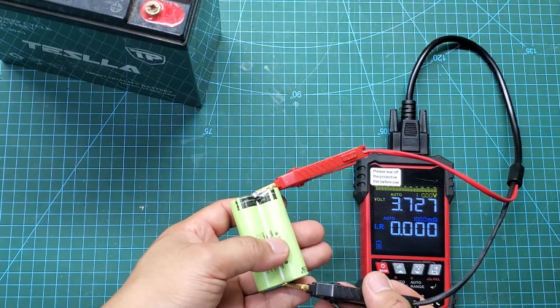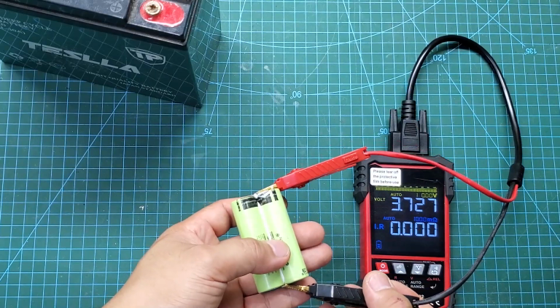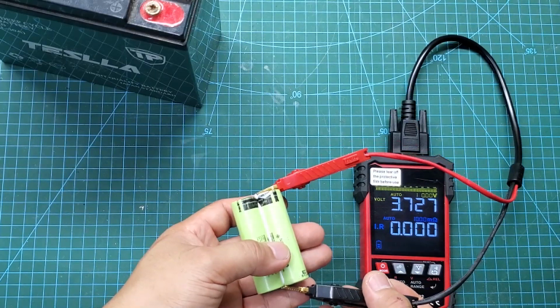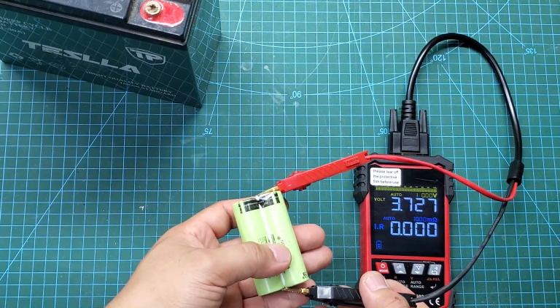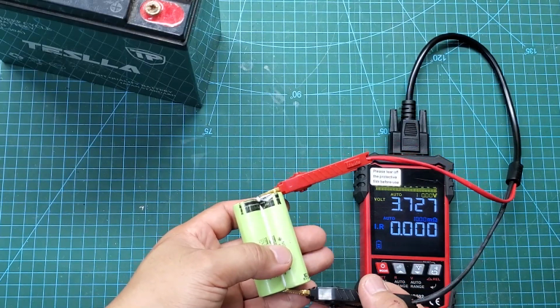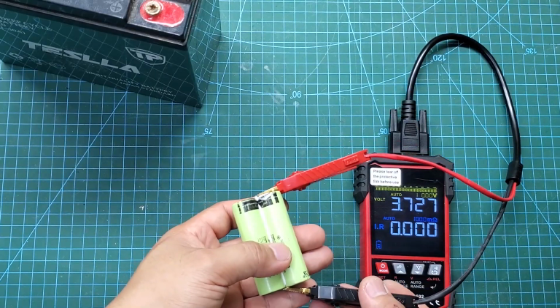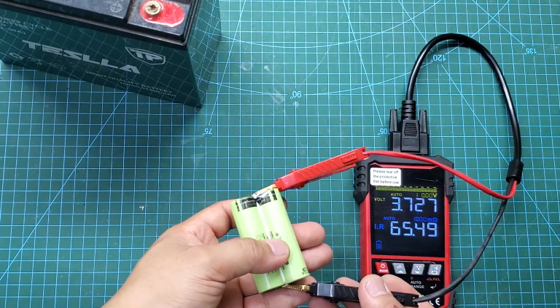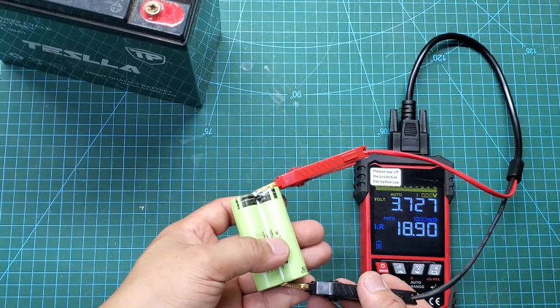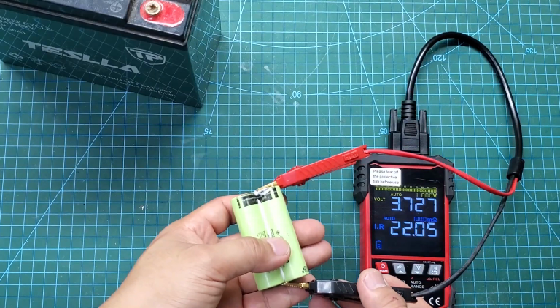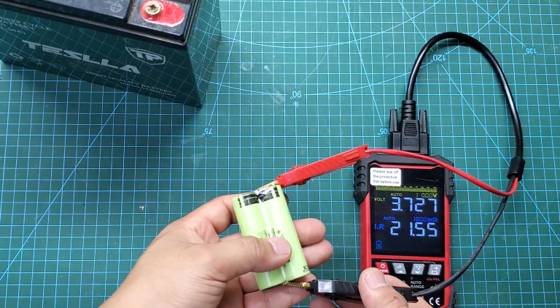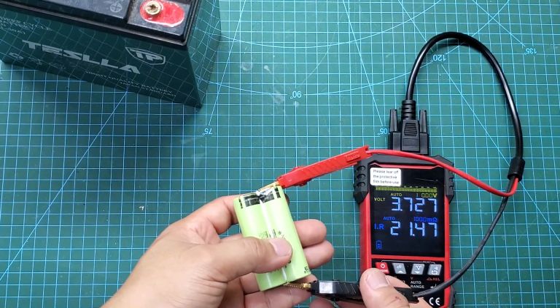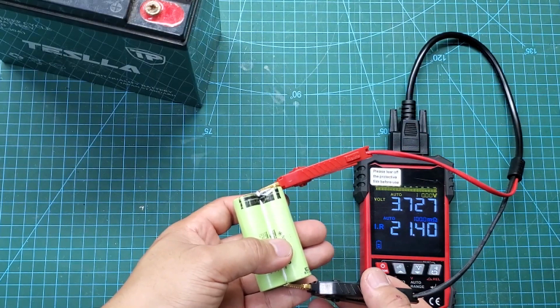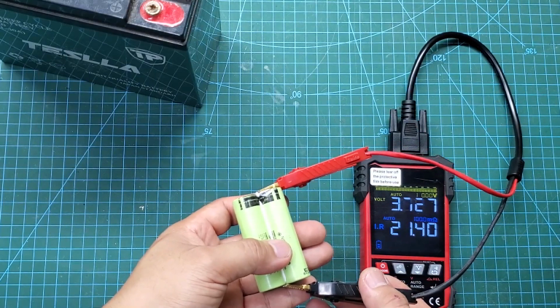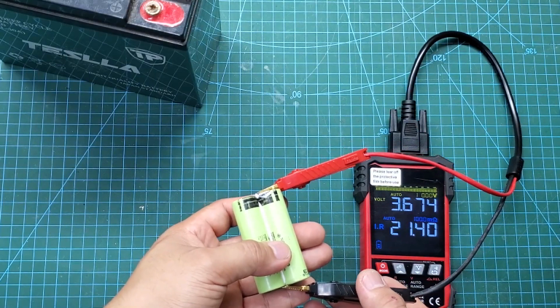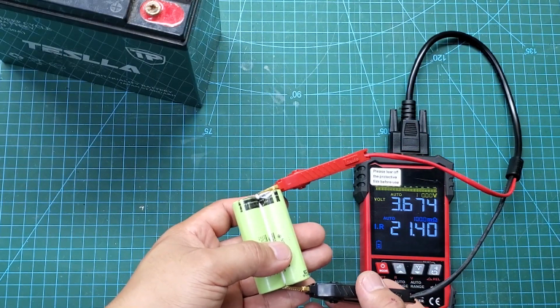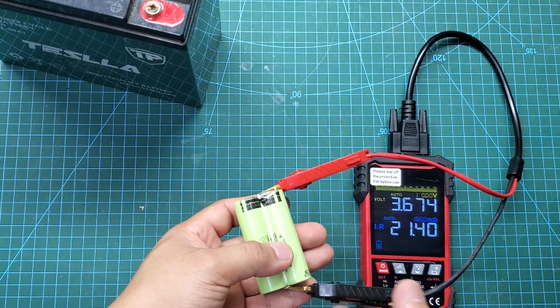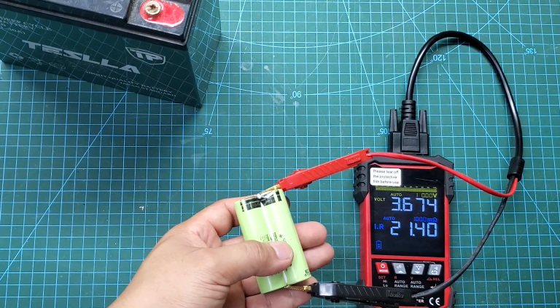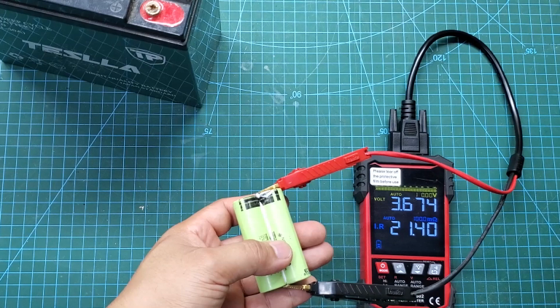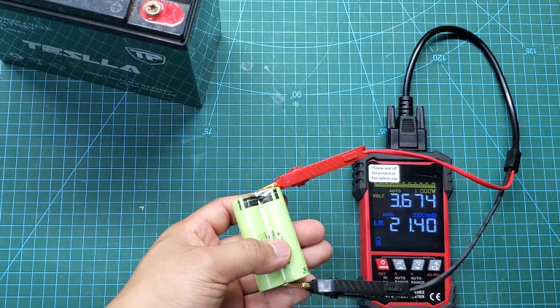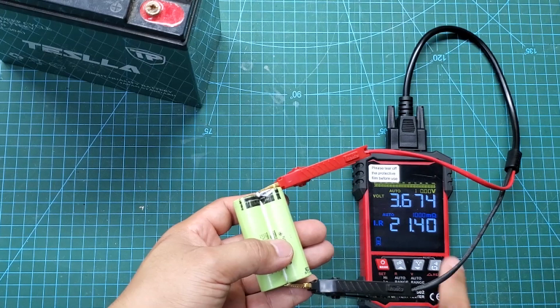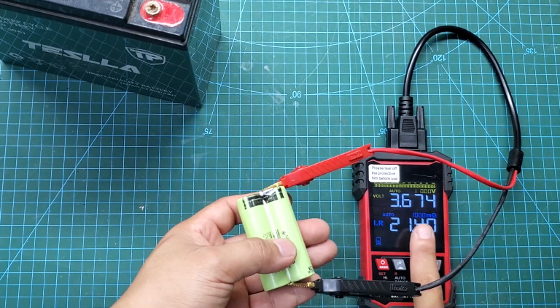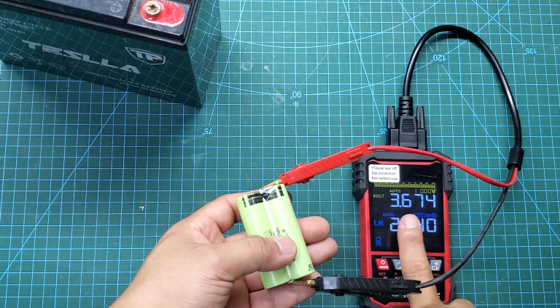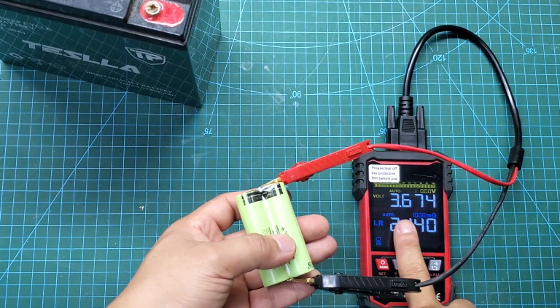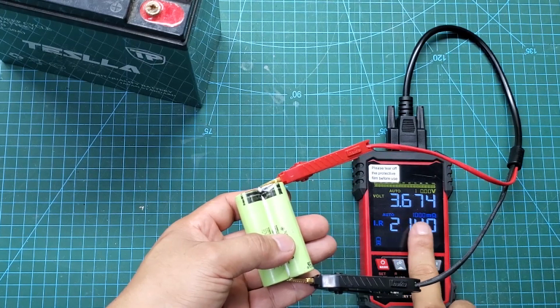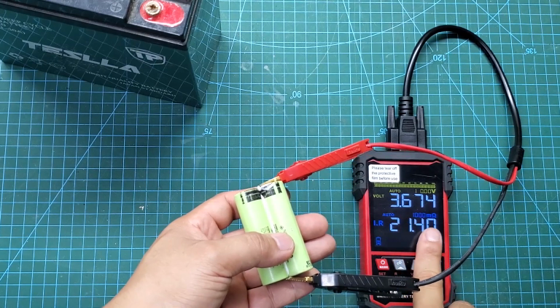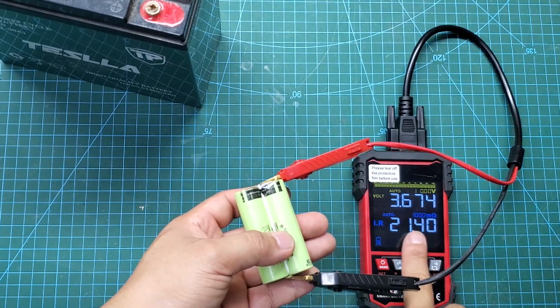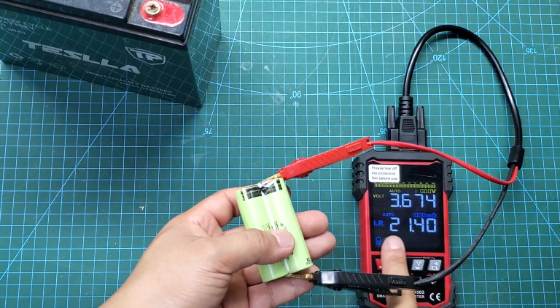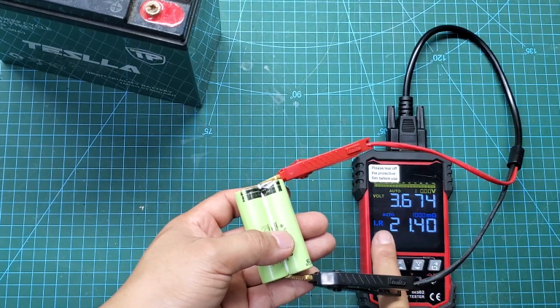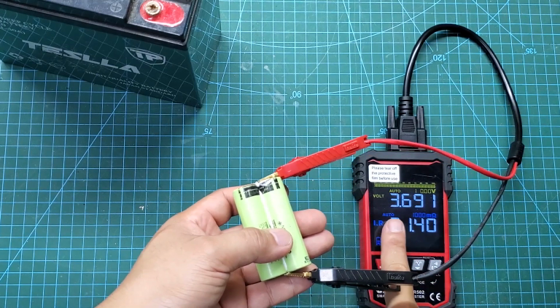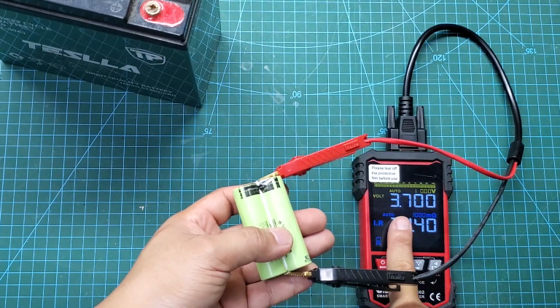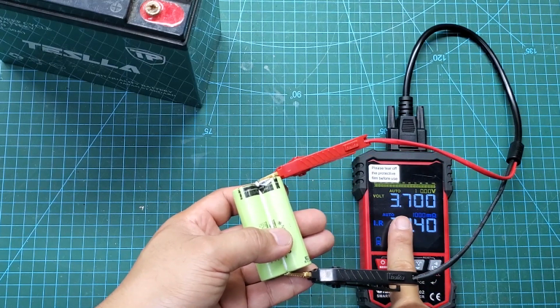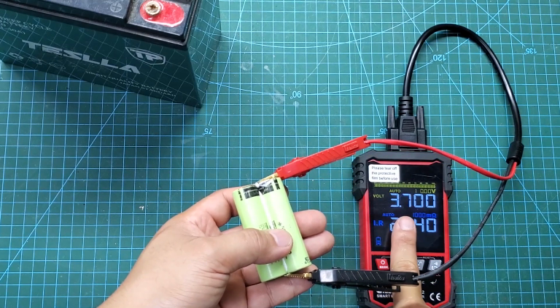Next are two lithium batteries in parallel. The results also show that they are in very good condition.